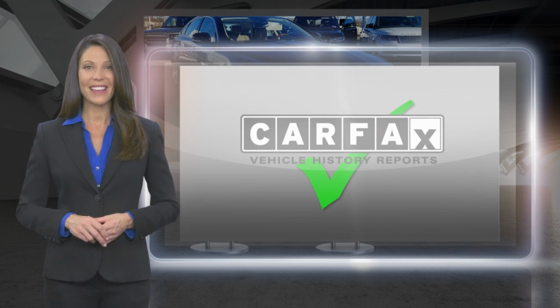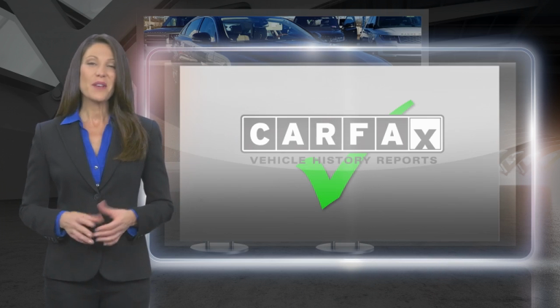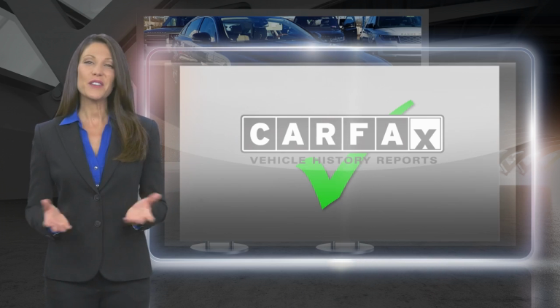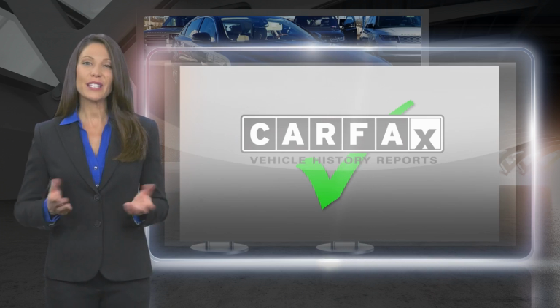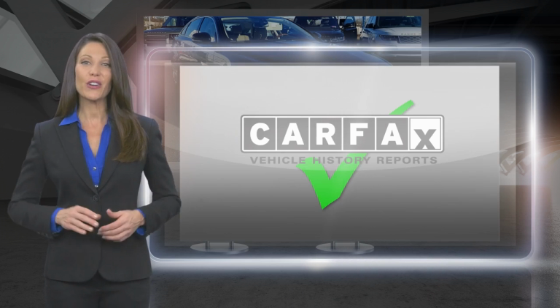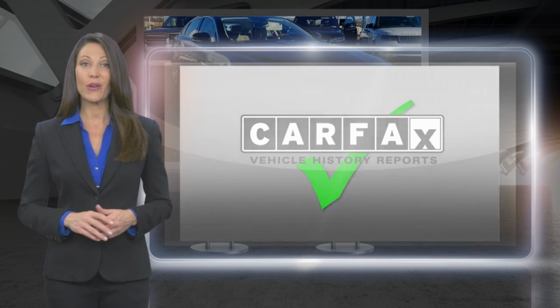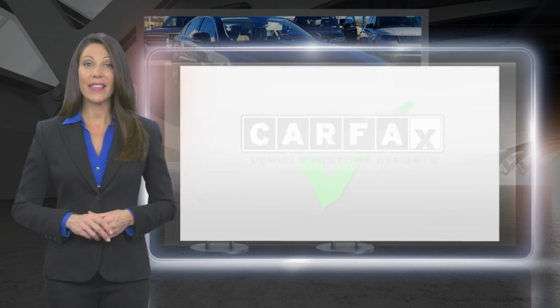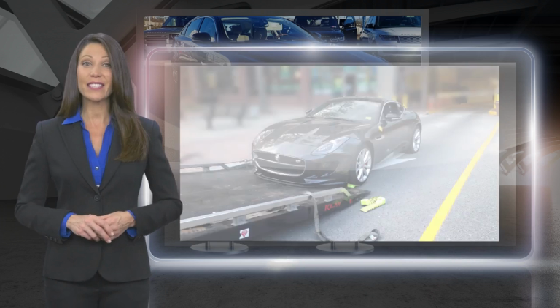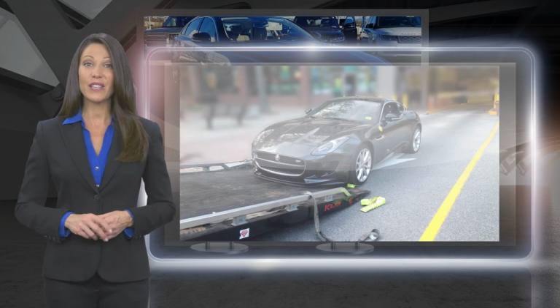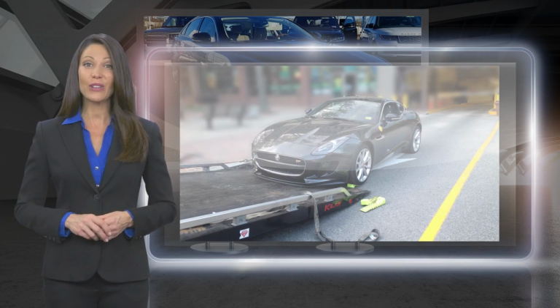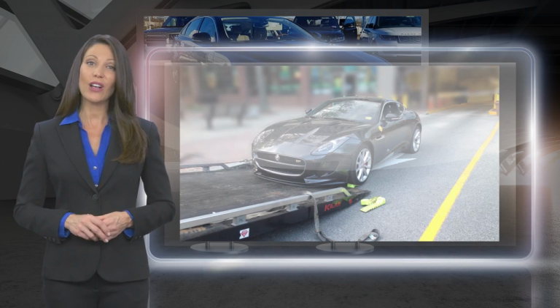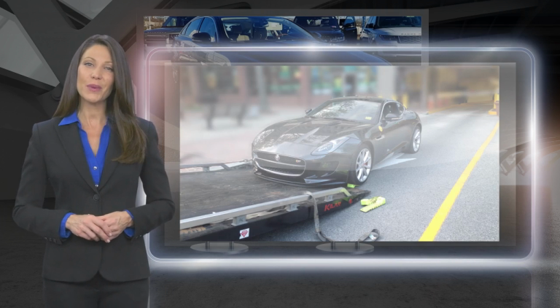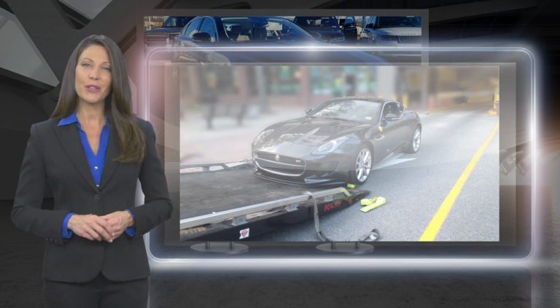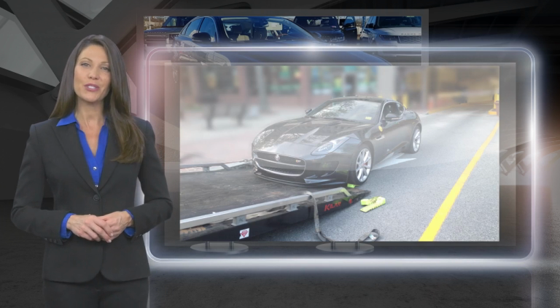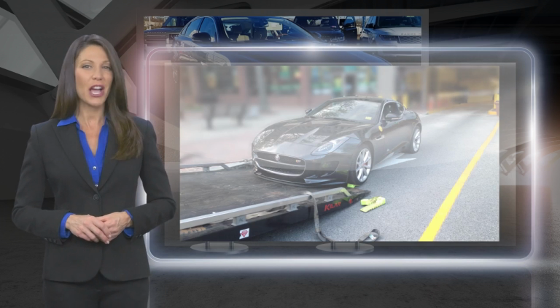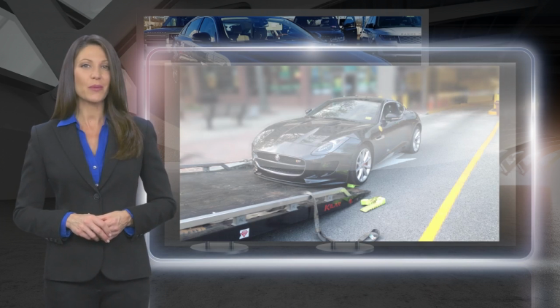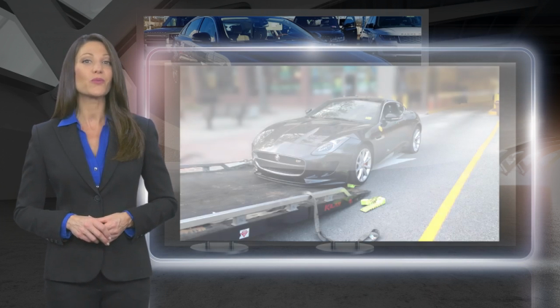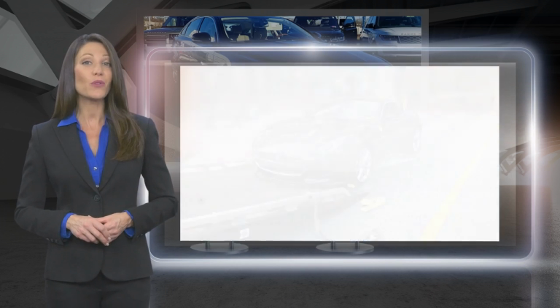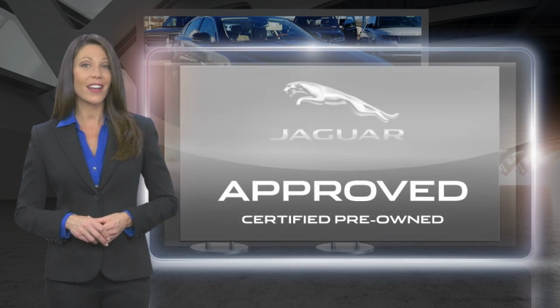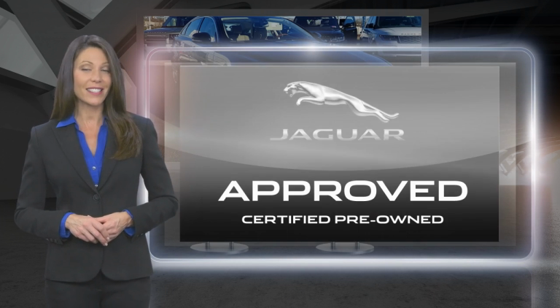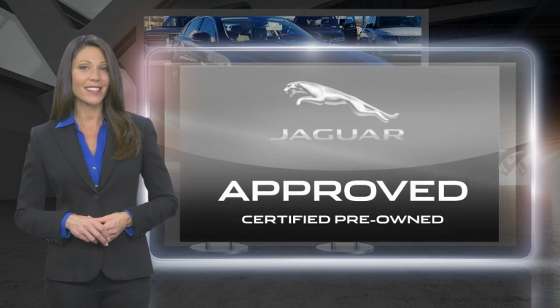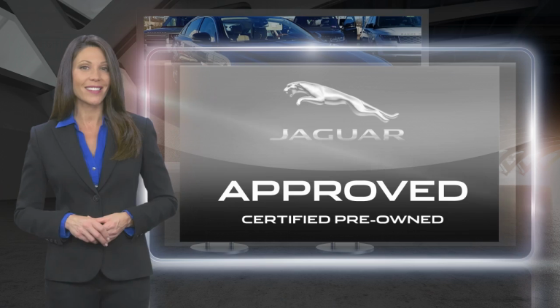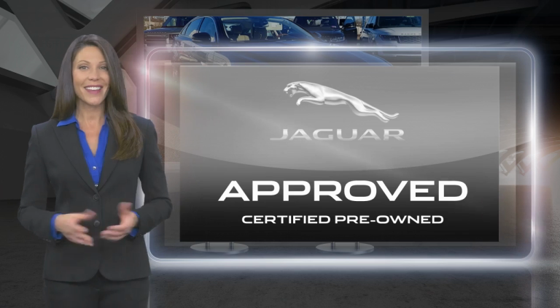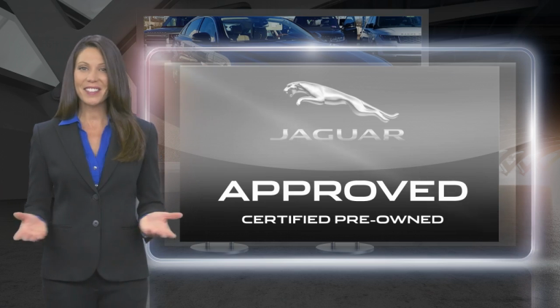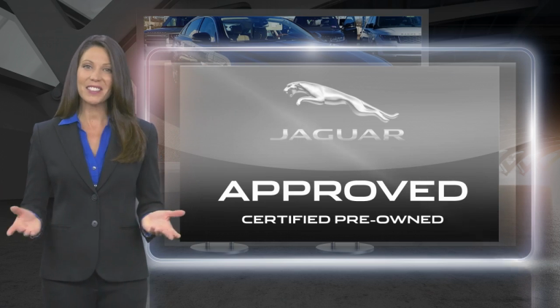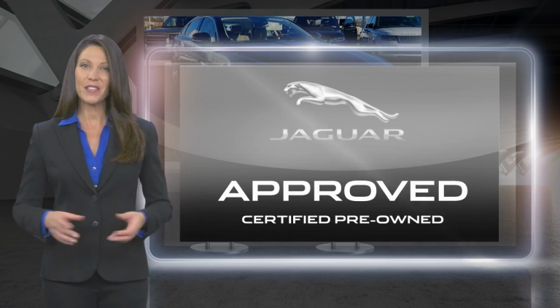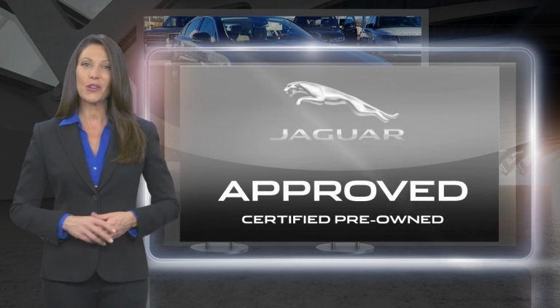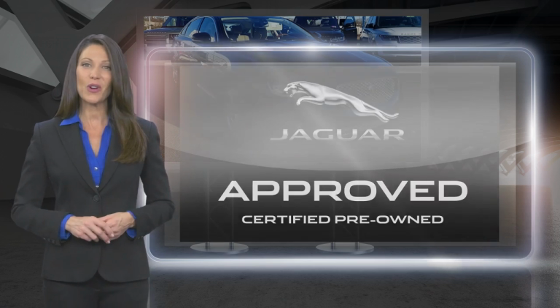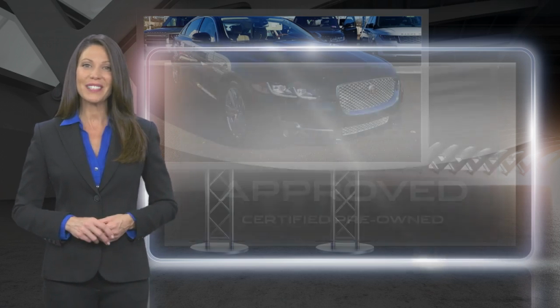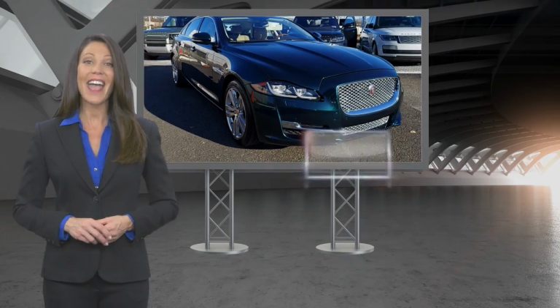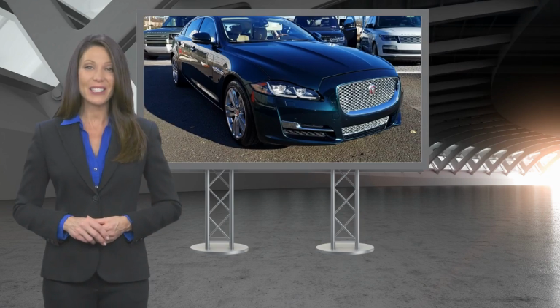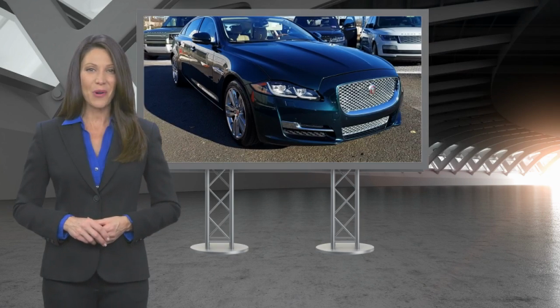Feel secure knowing that this vehicle also includes Jaguar's roadside assistance, extensive vehicle warranty, and more.